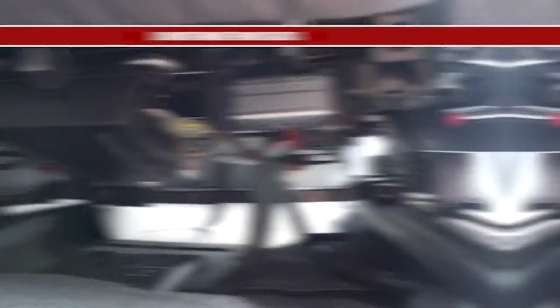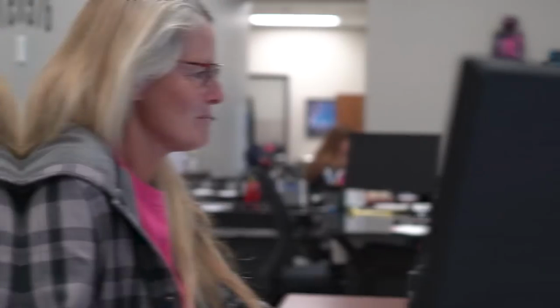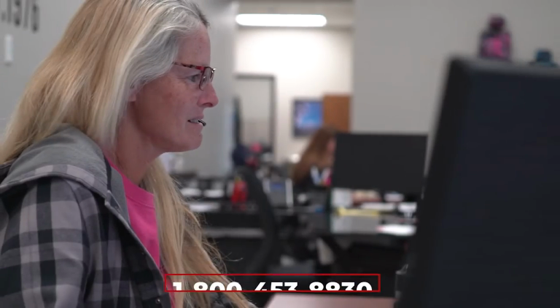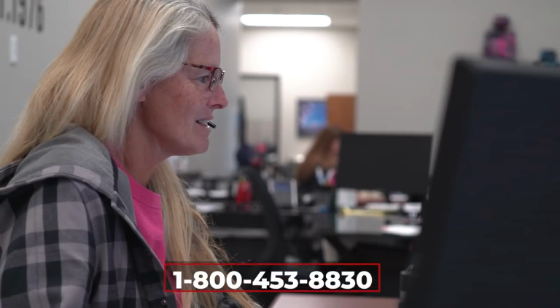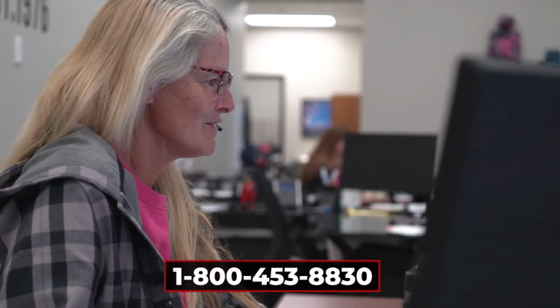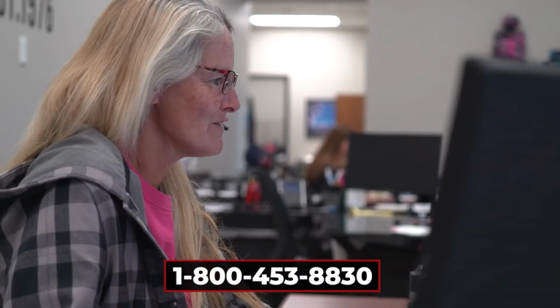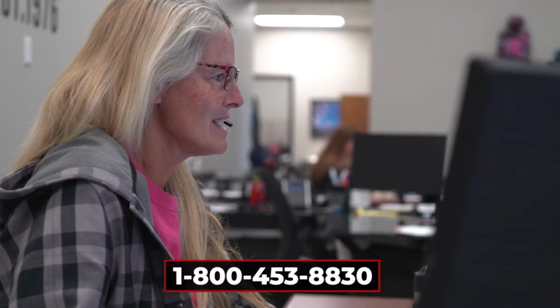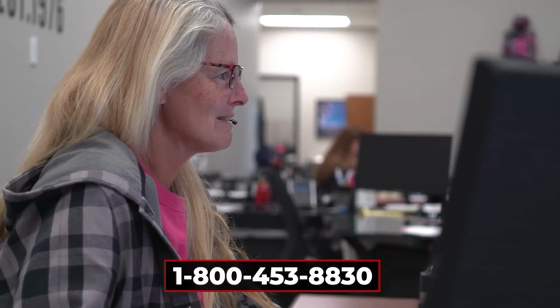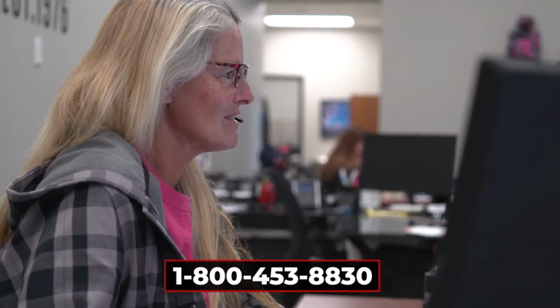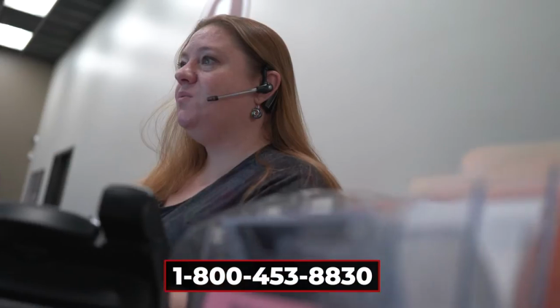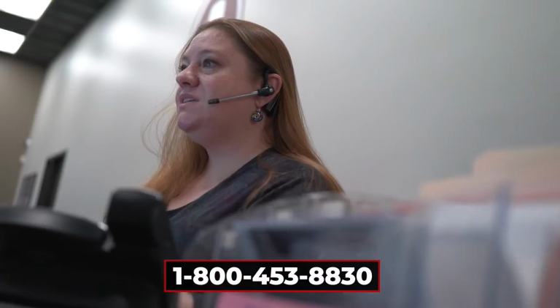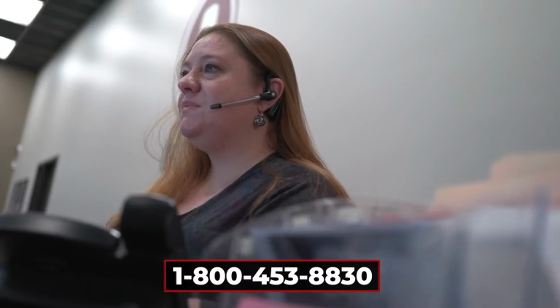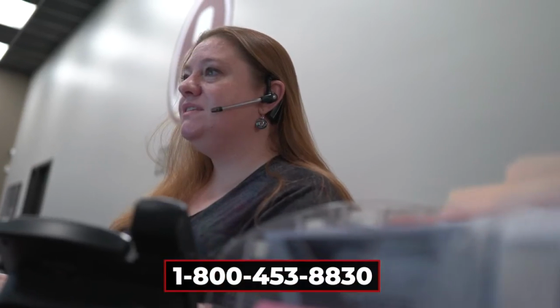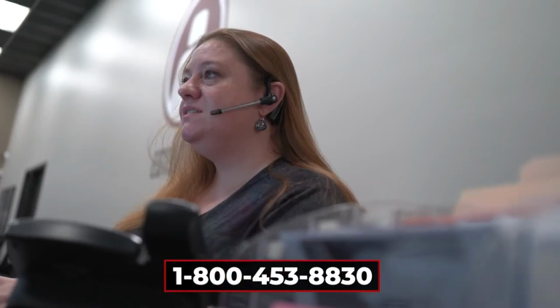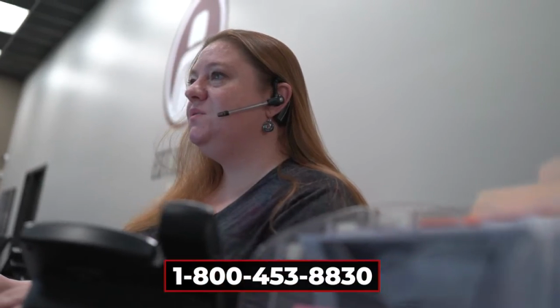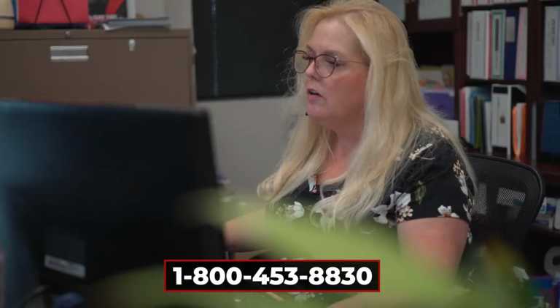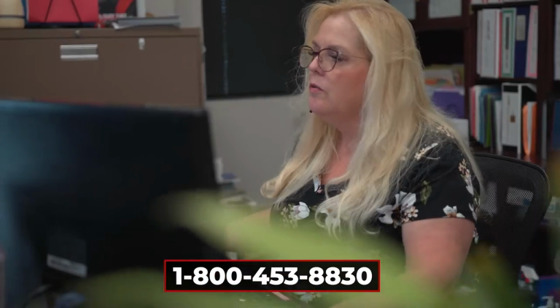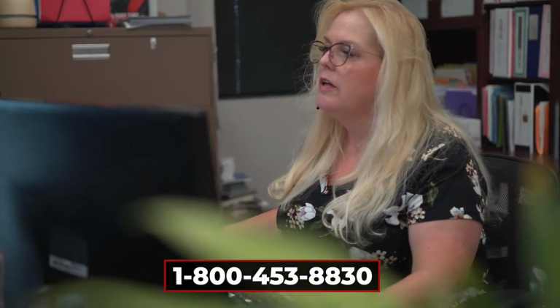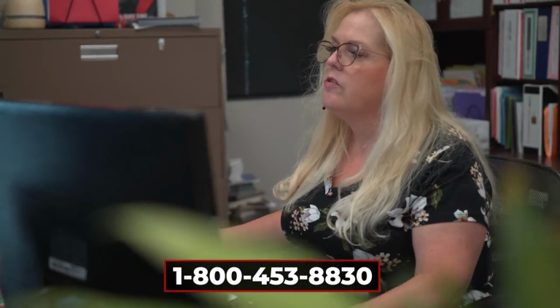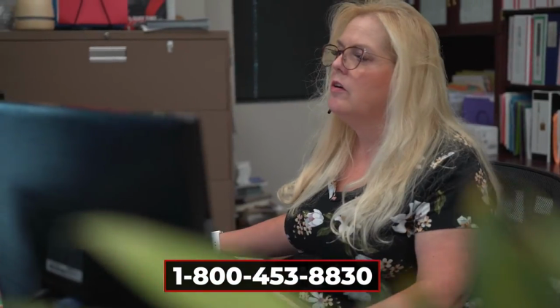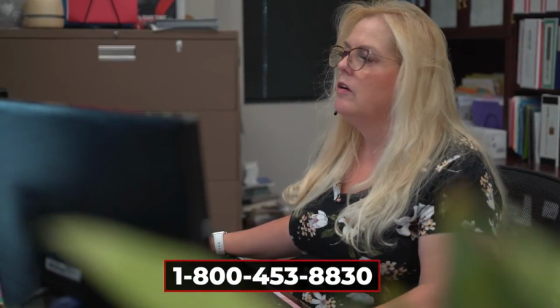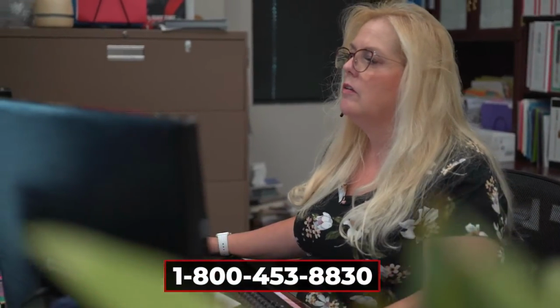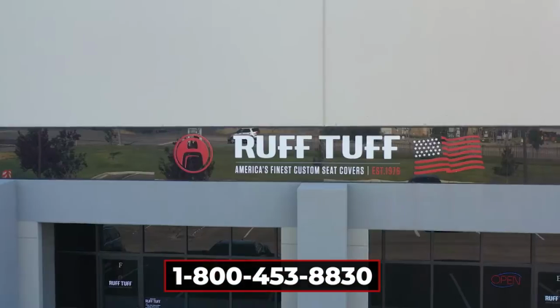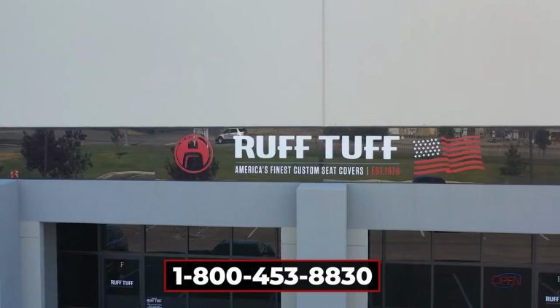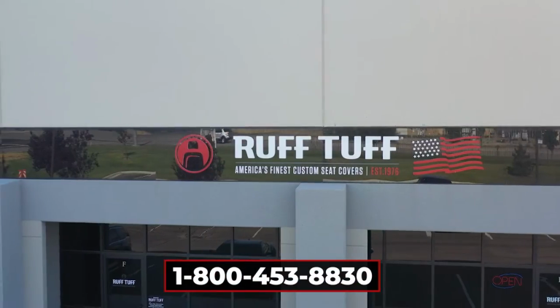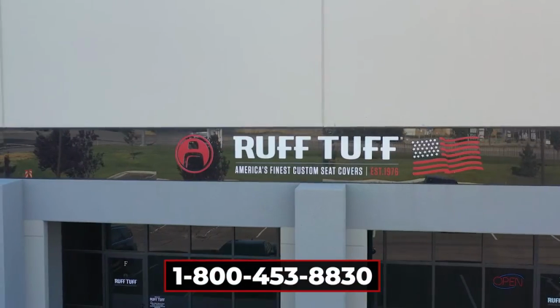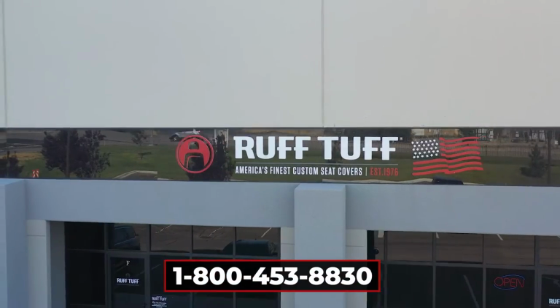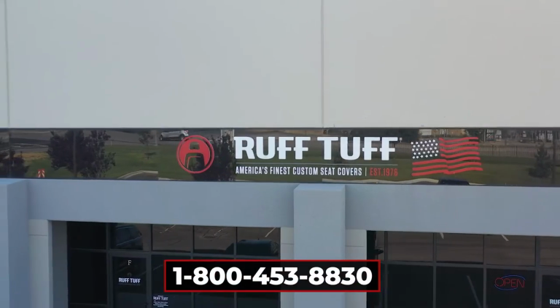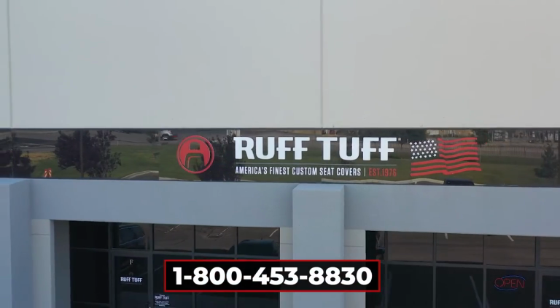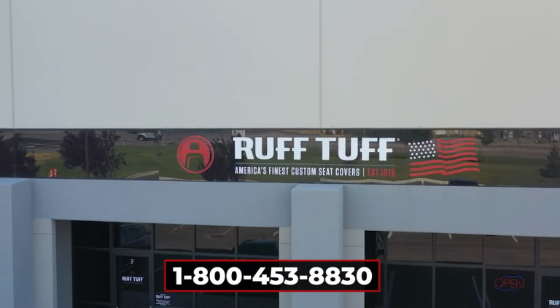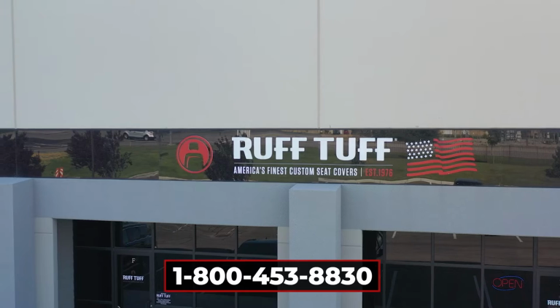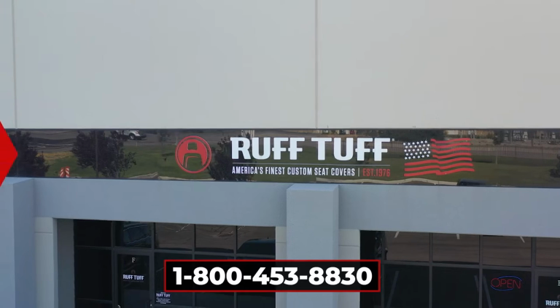If you have any difficulties or questions, call us at 1-800-453-8830.